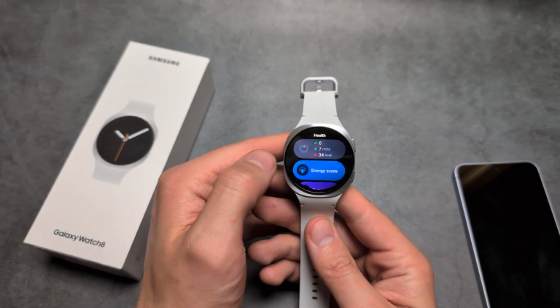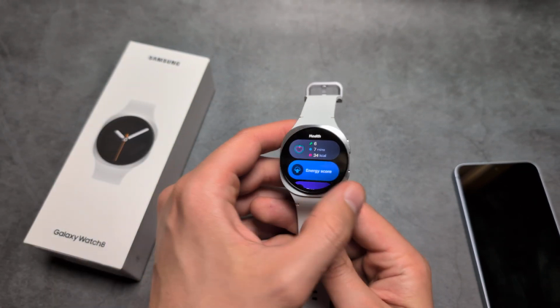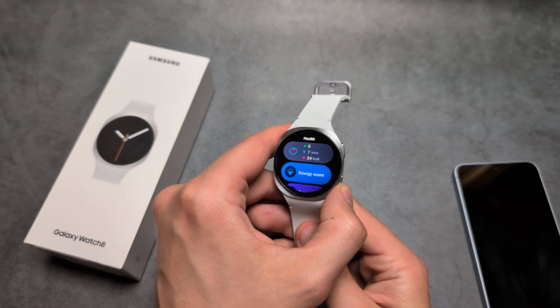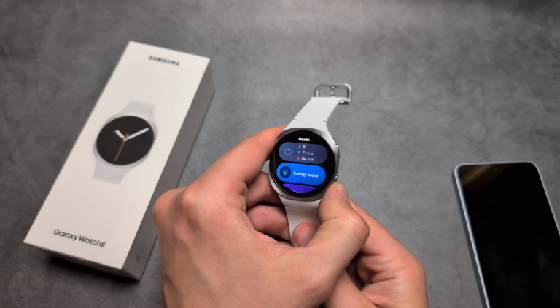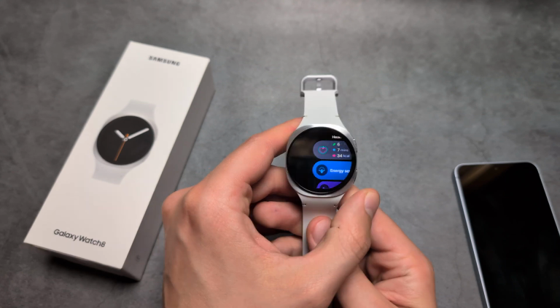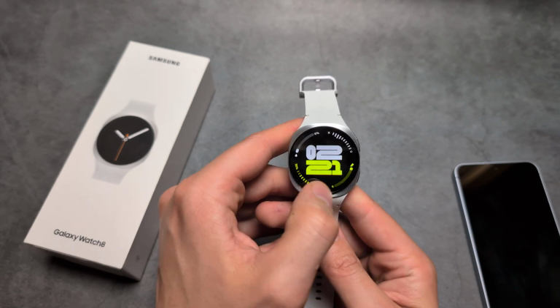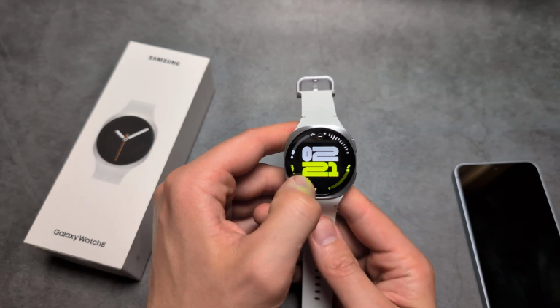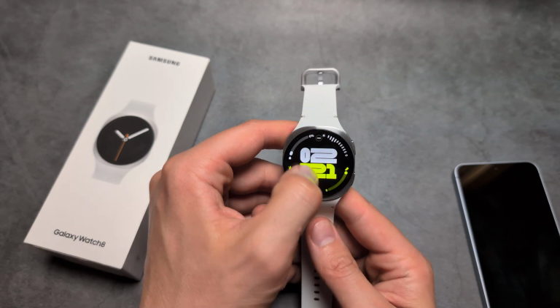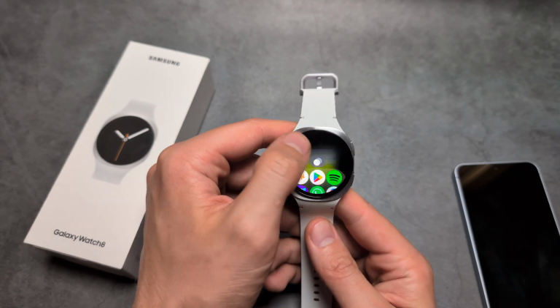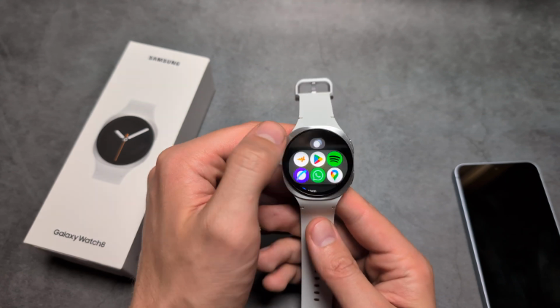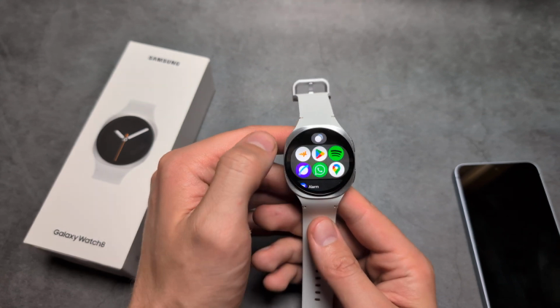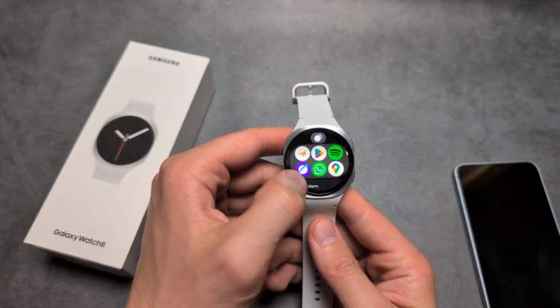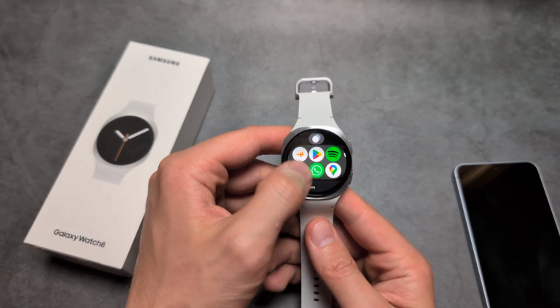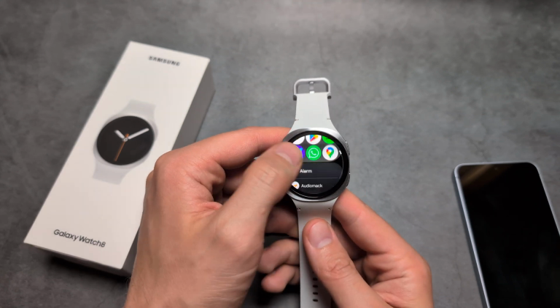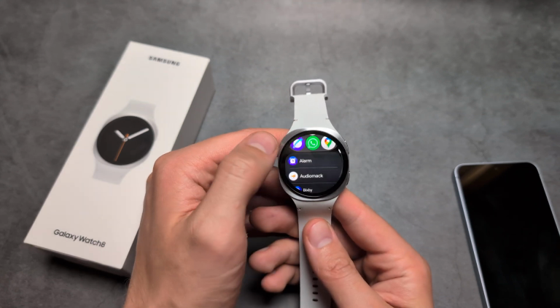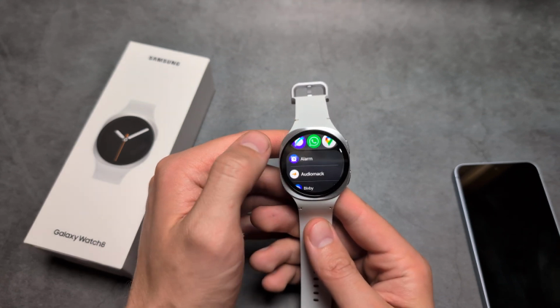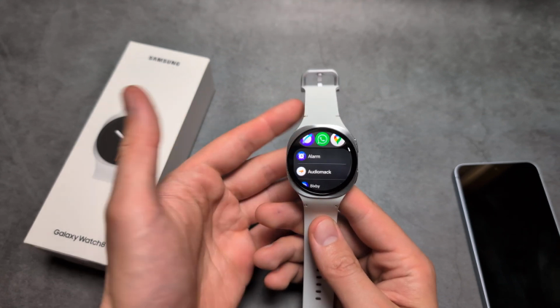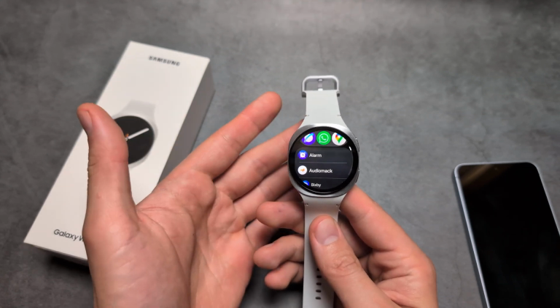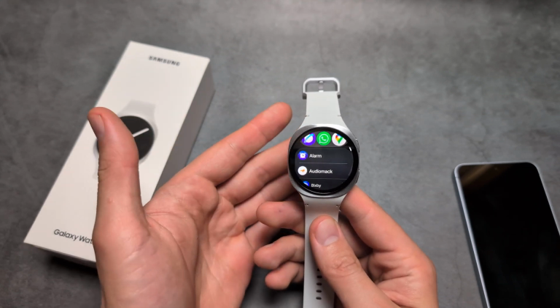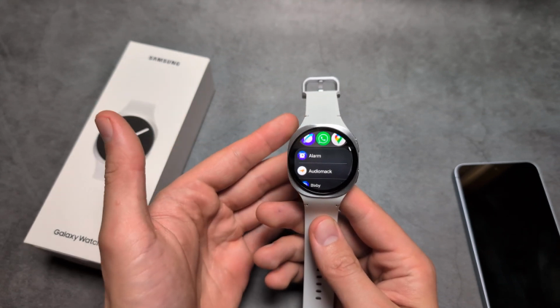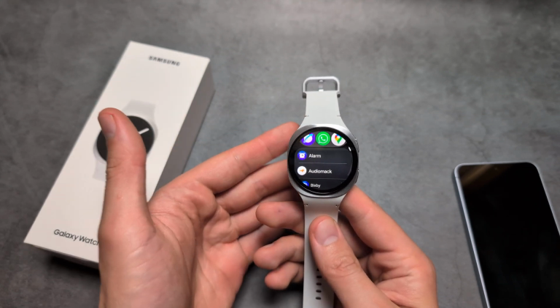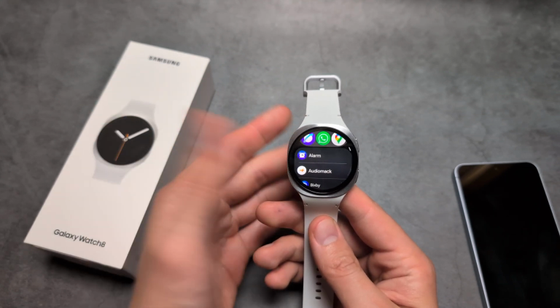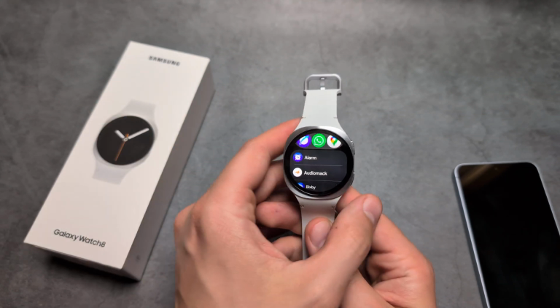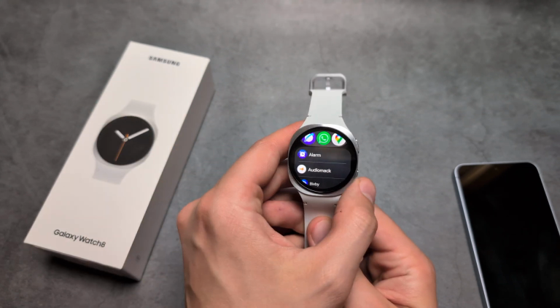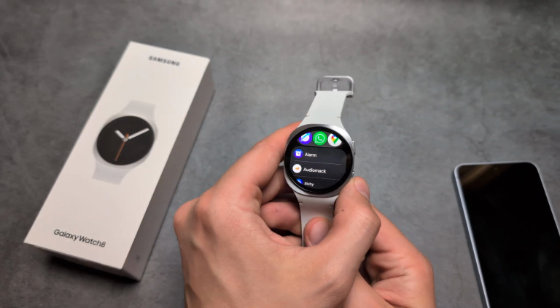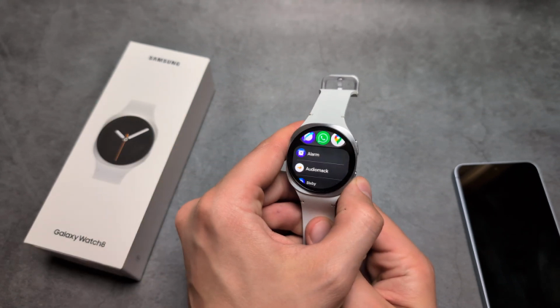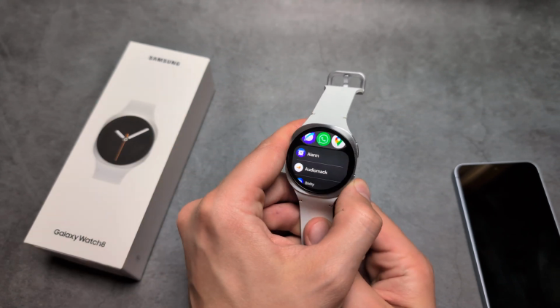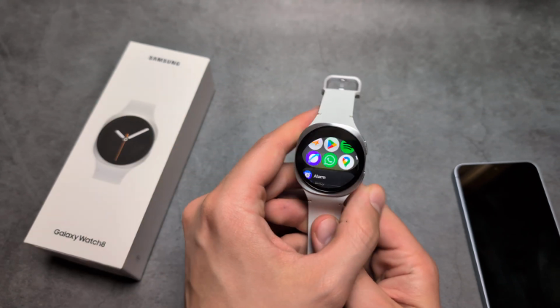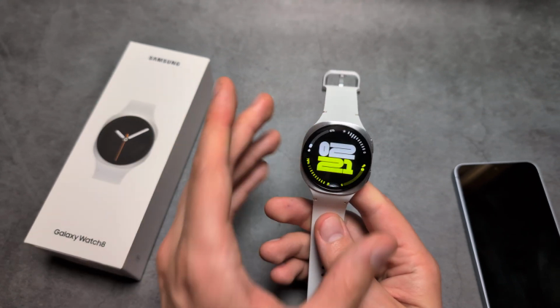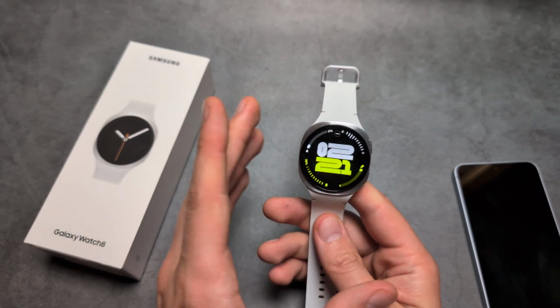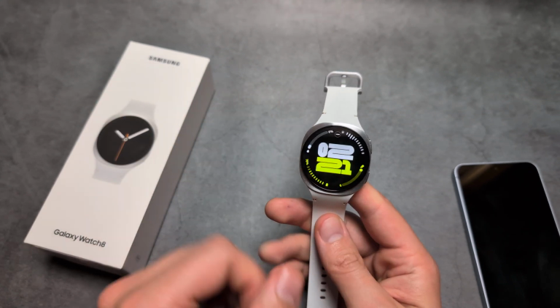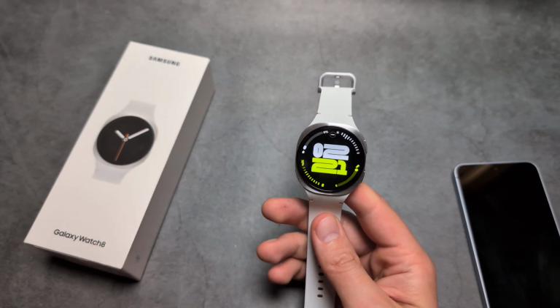Those two features — vascular load and antioxidant index — definitely won't come to older watches.